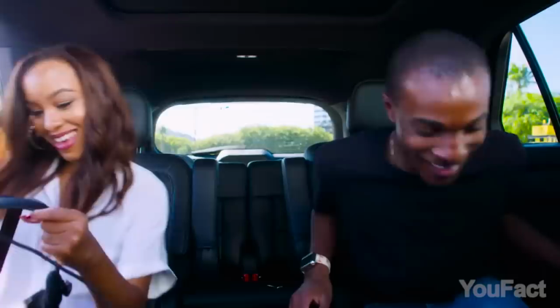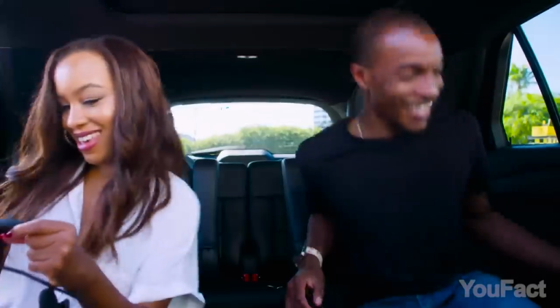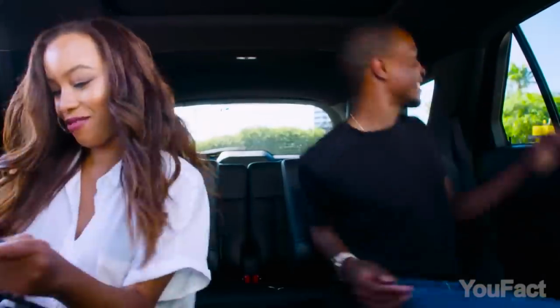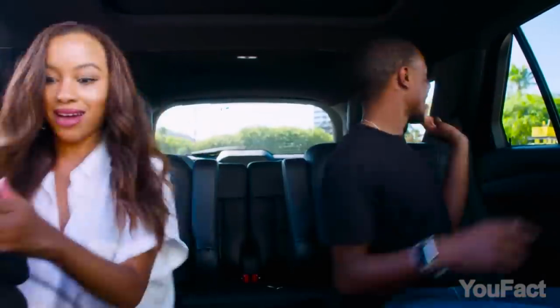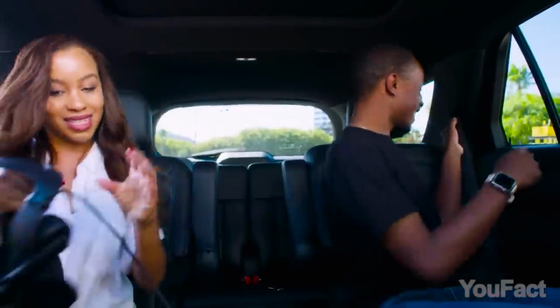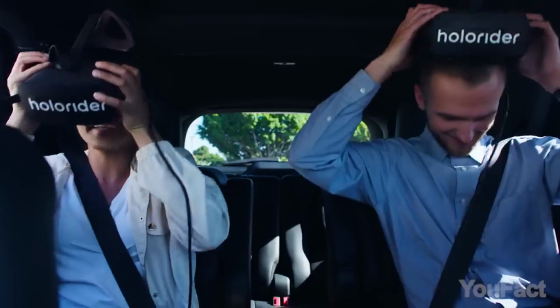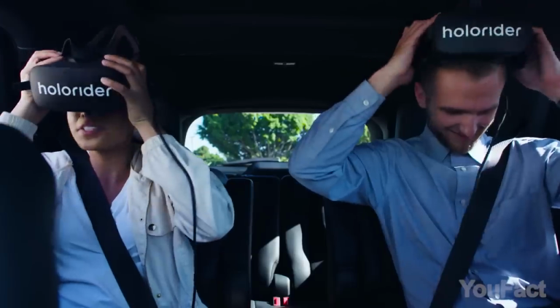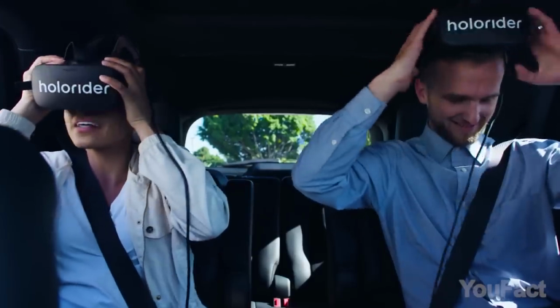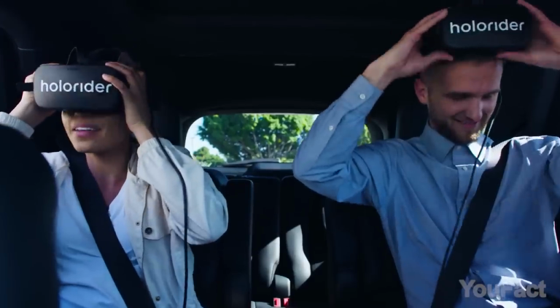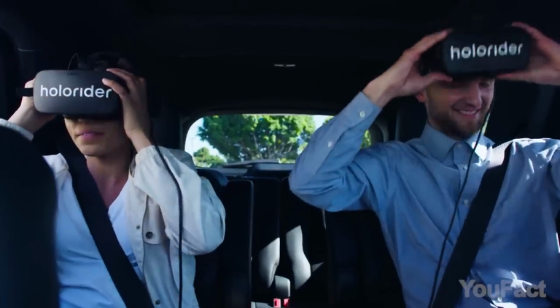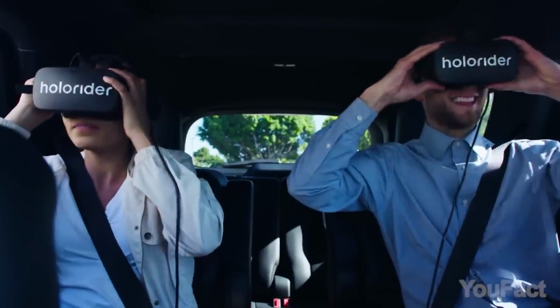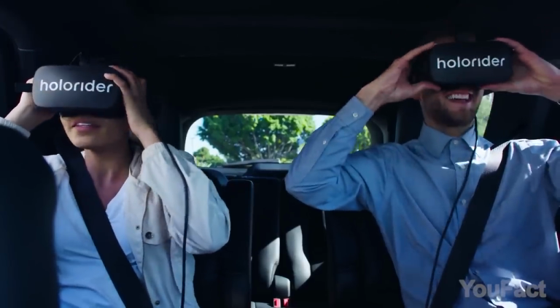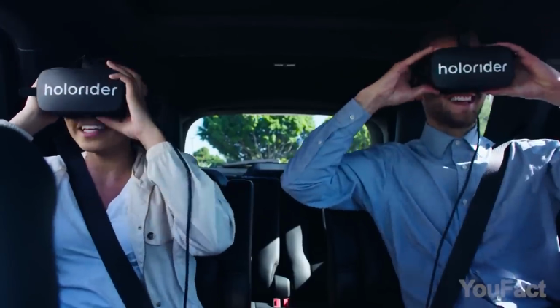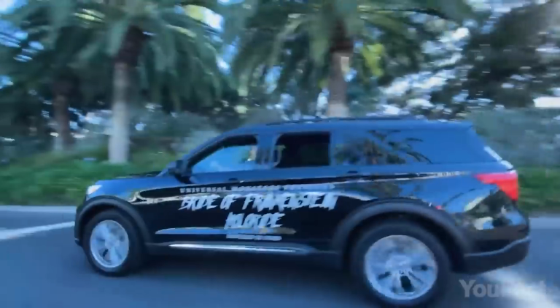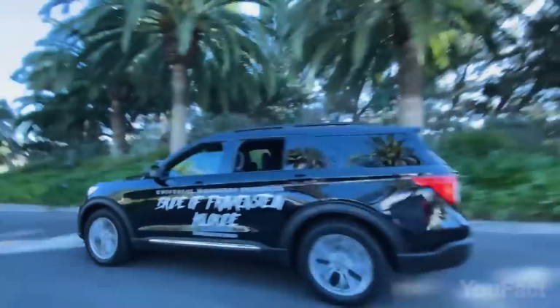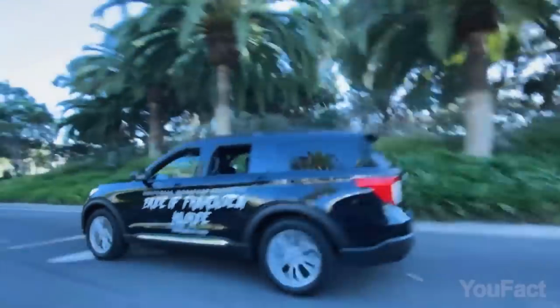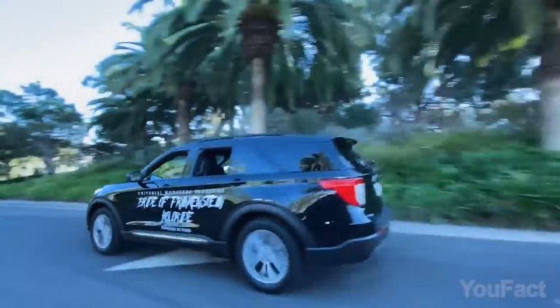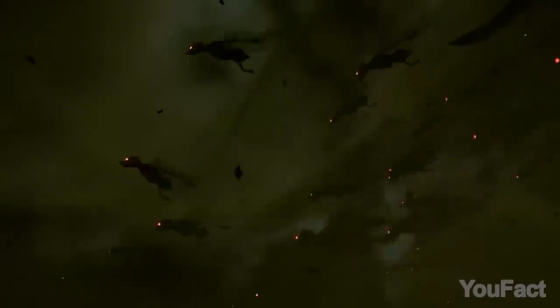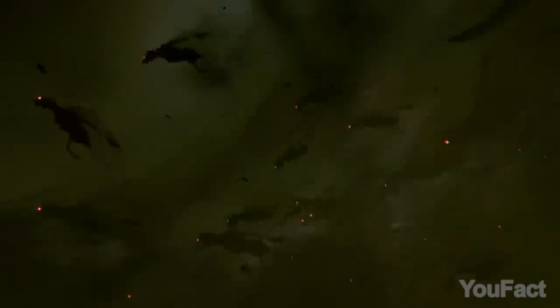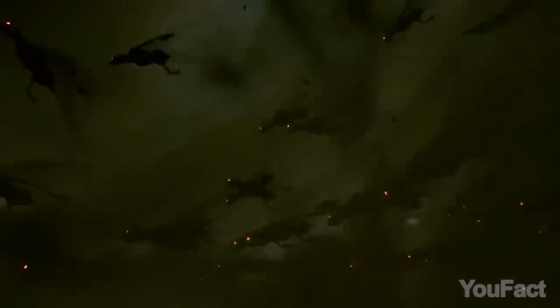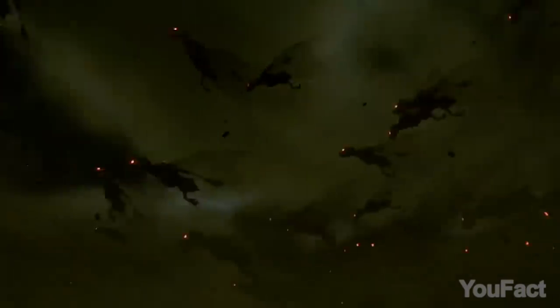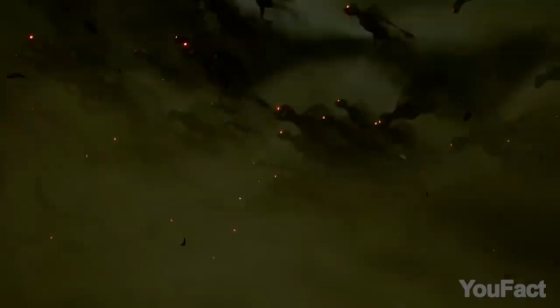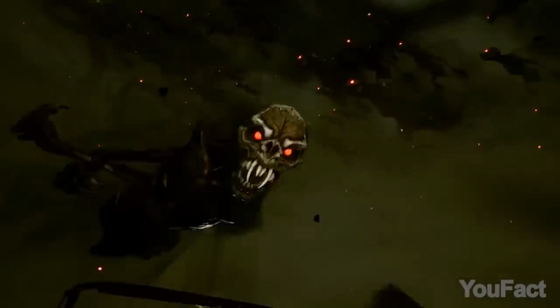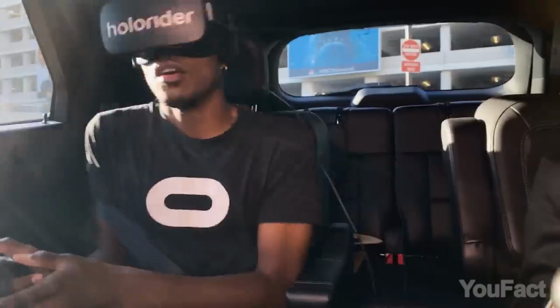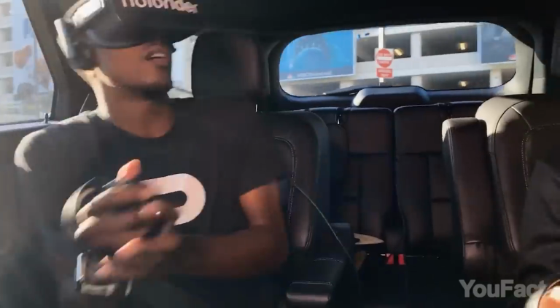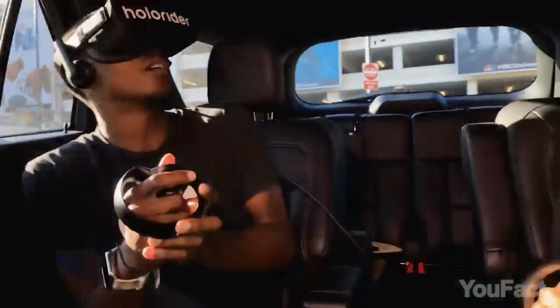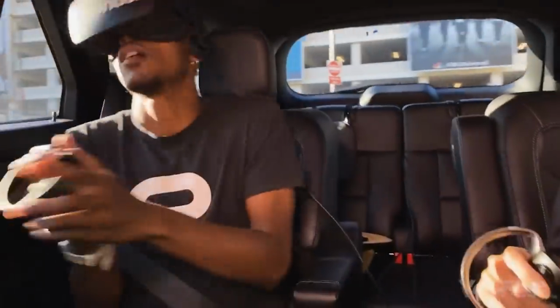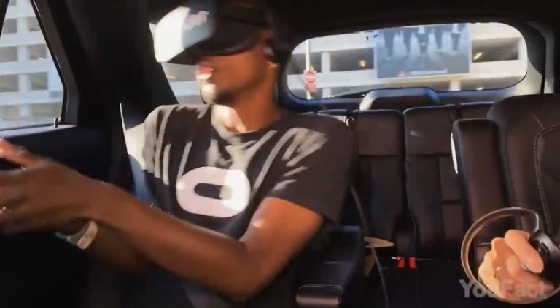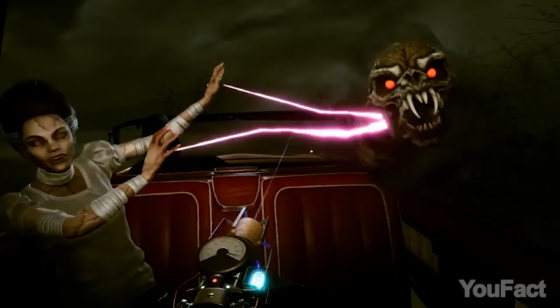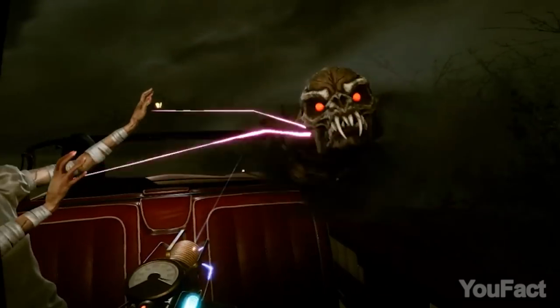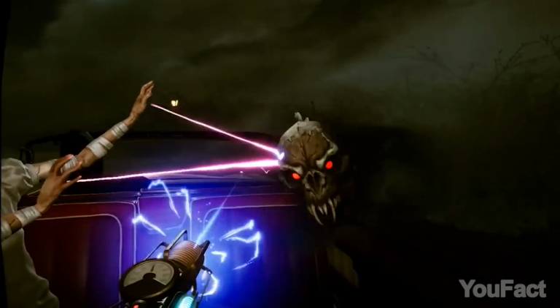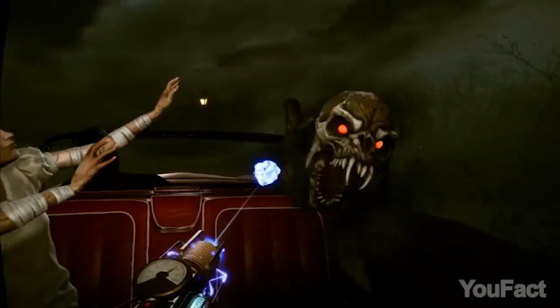With a Holoride subscription, you can access a bunch of exclusive VR content and play, watch, learn, or relax on the go.